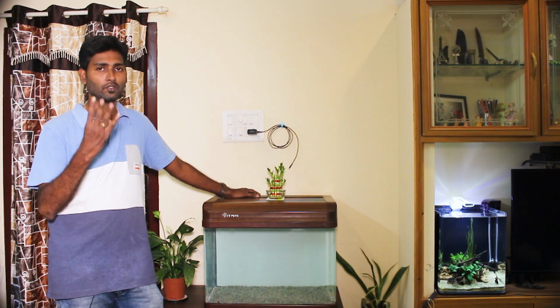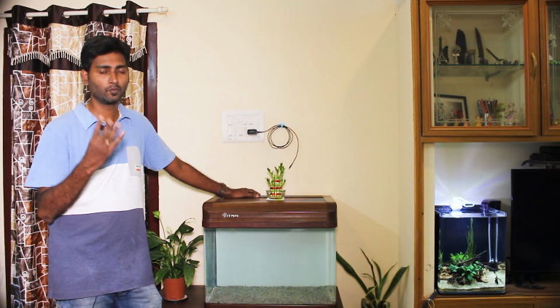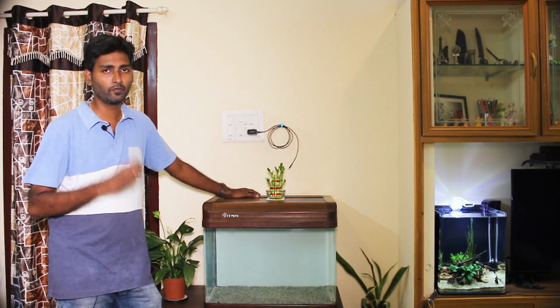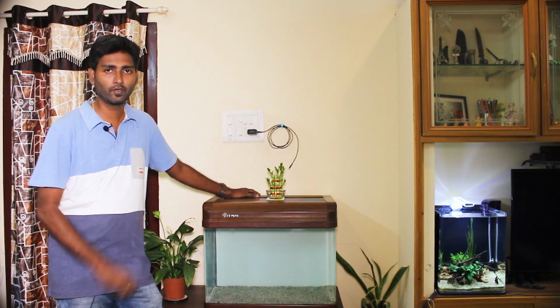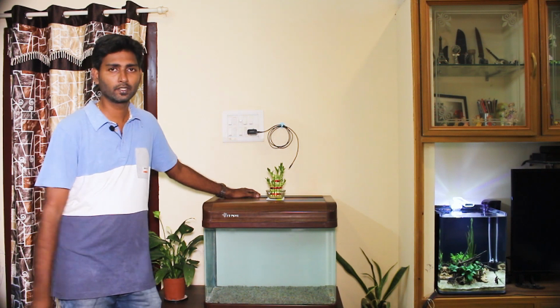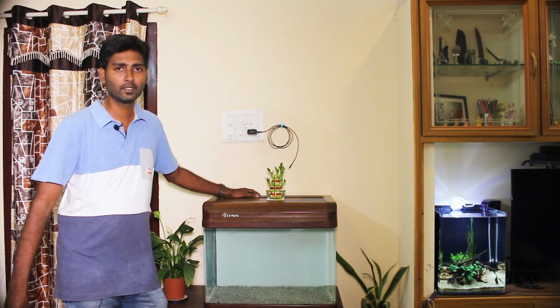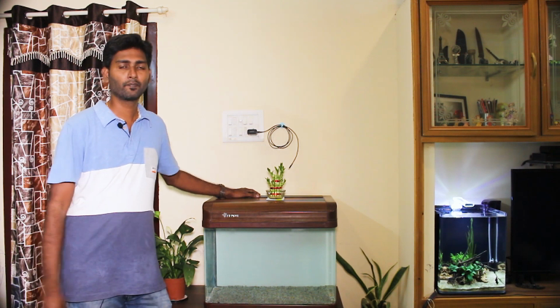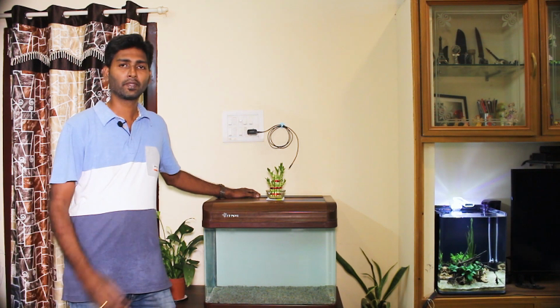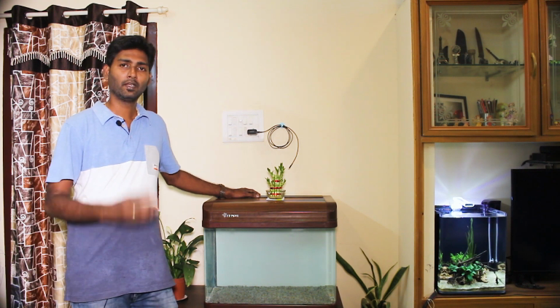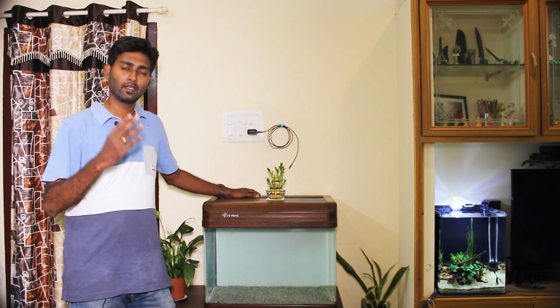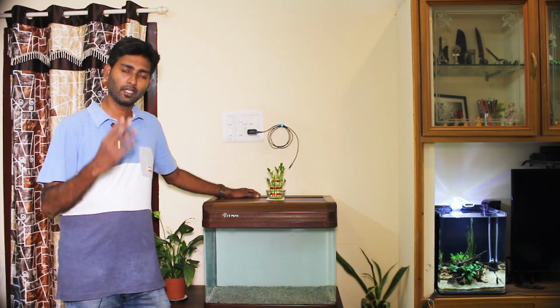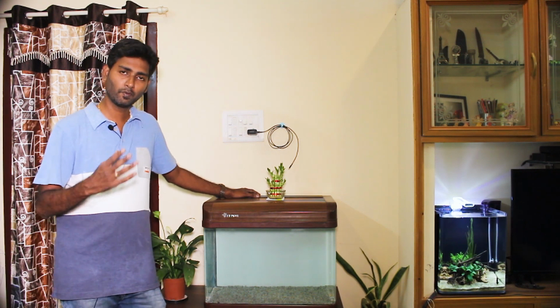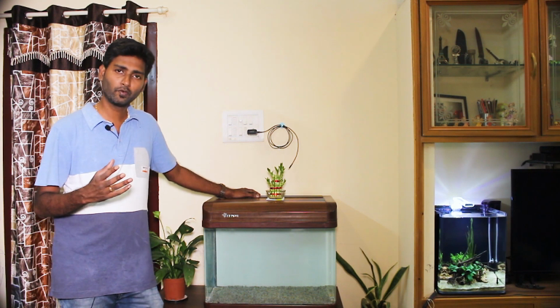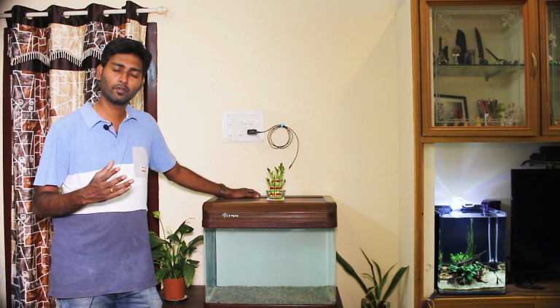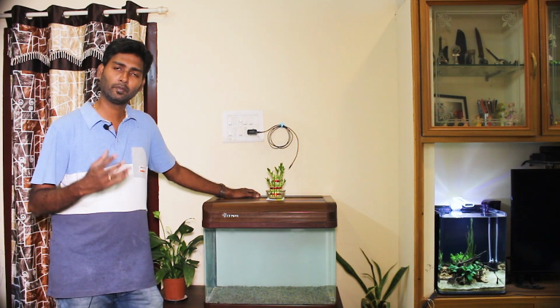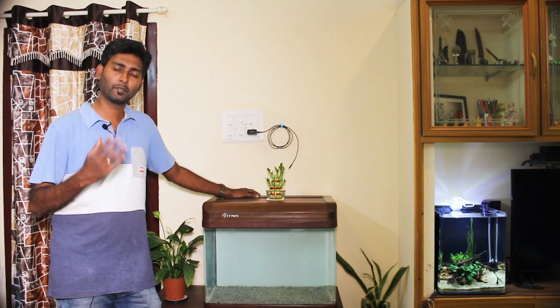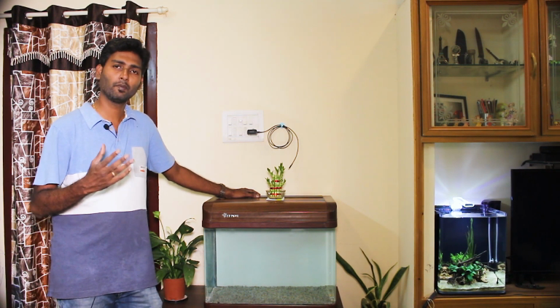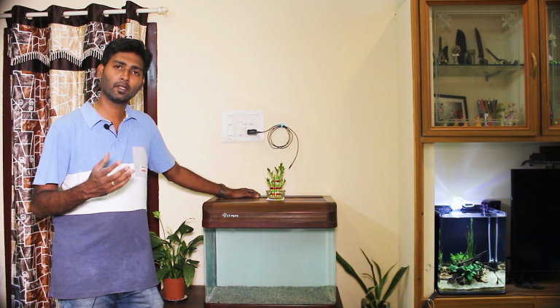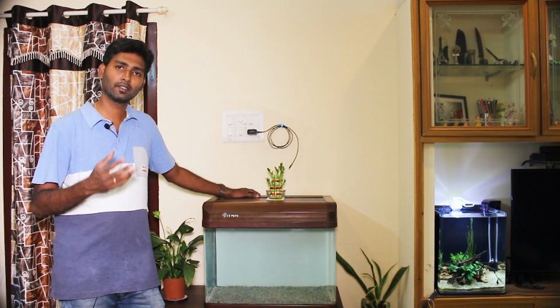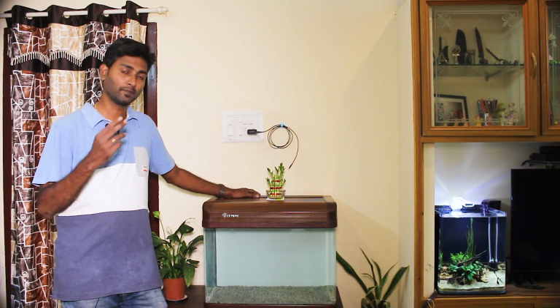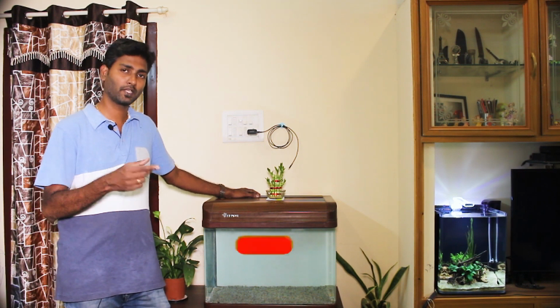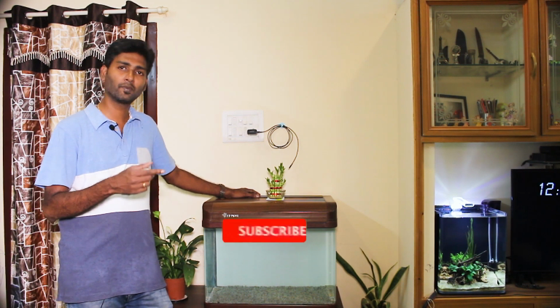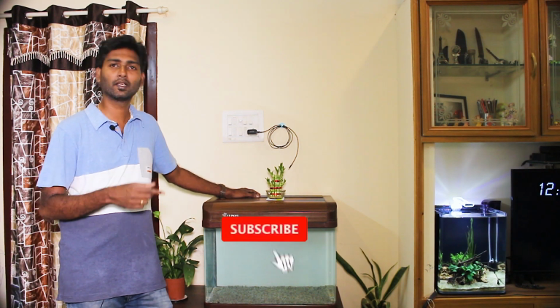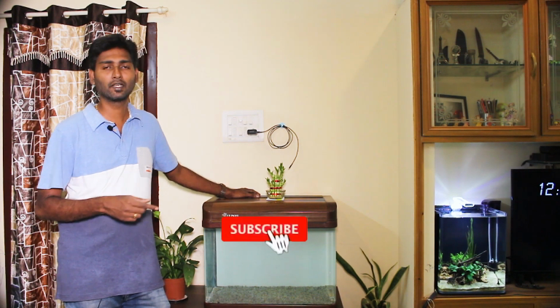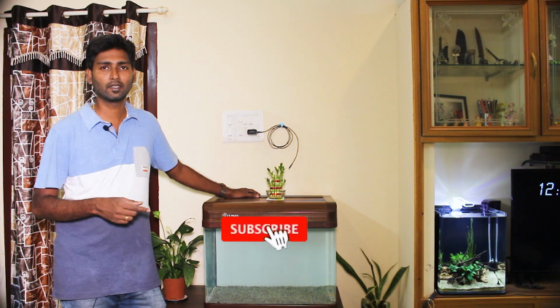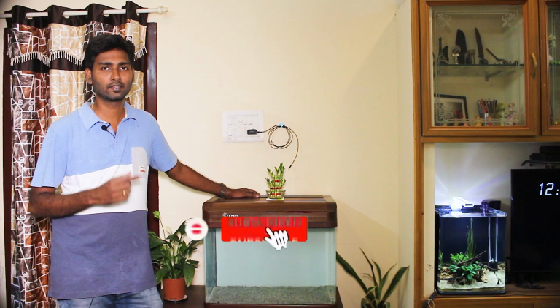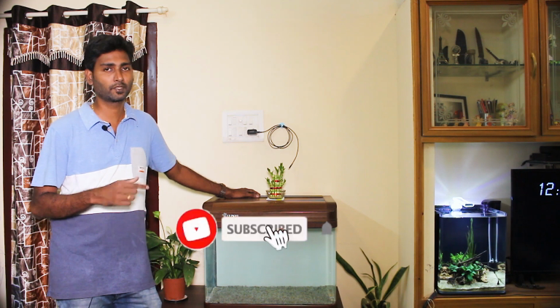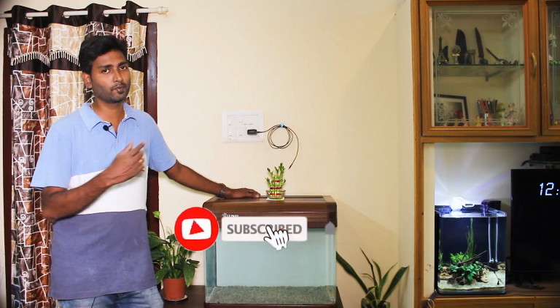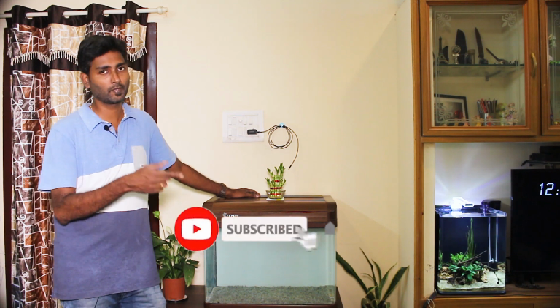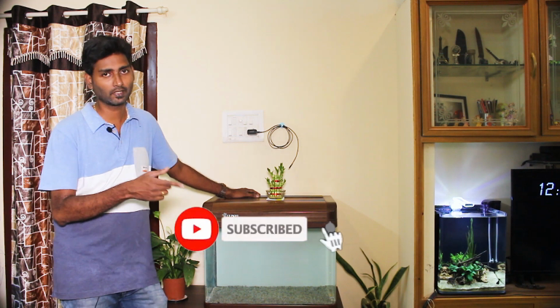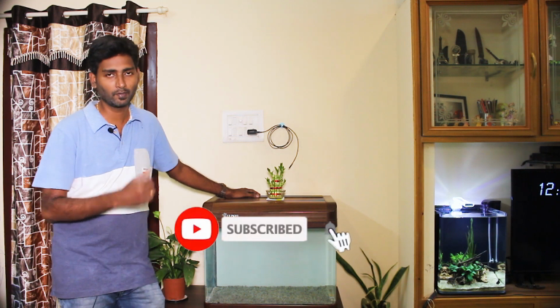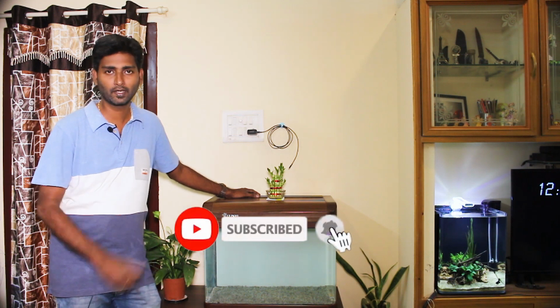This is my 3rd video. If you missed the previous videos, subscribe and click the bell button.